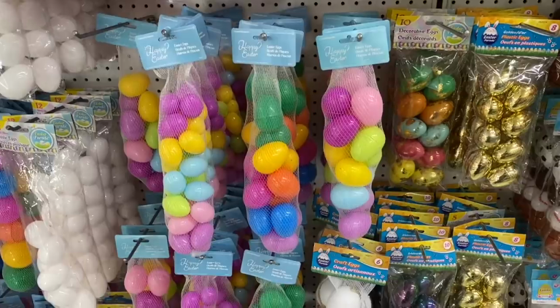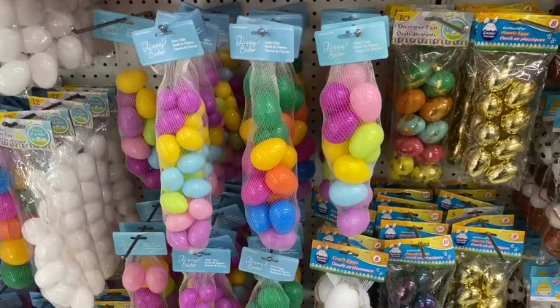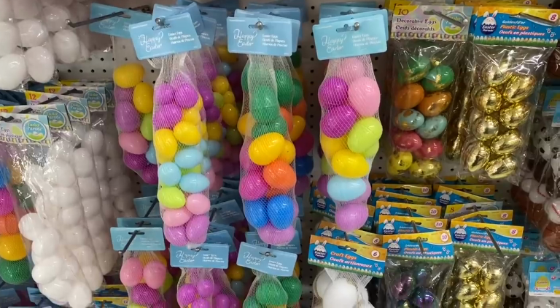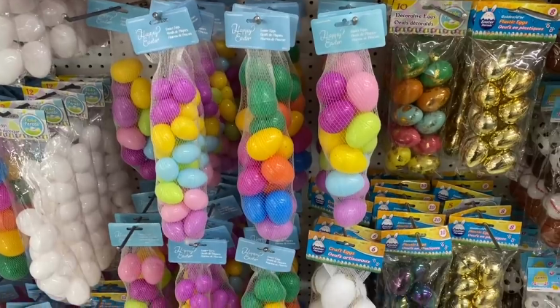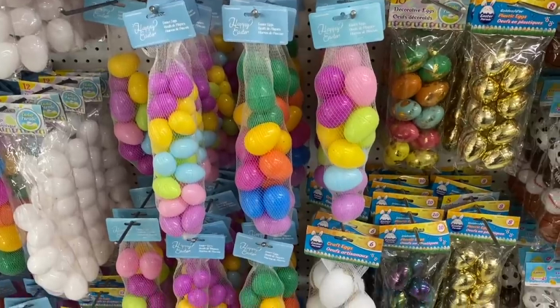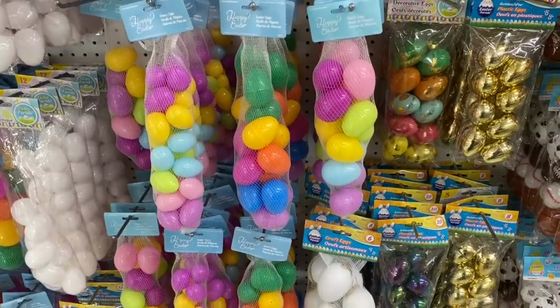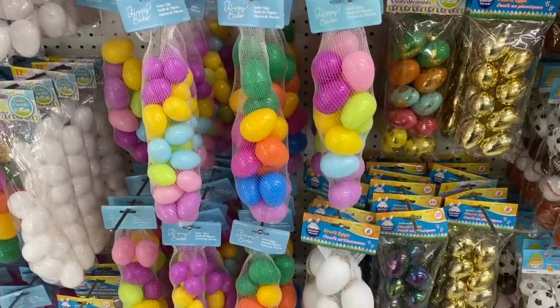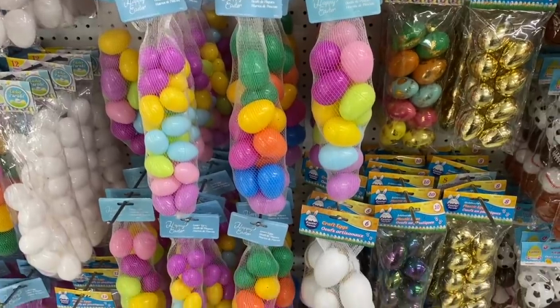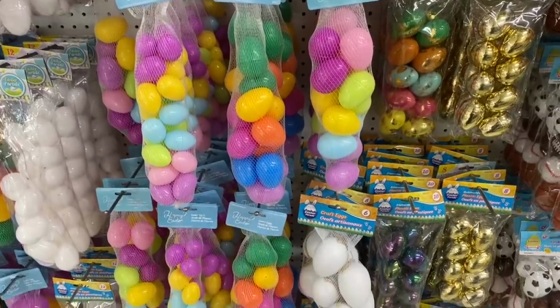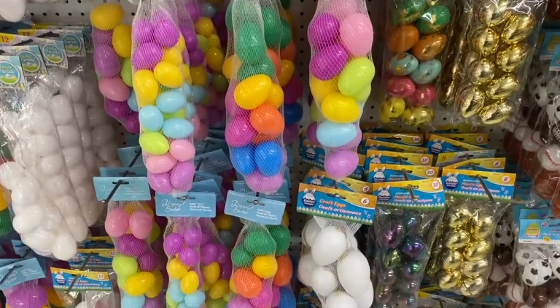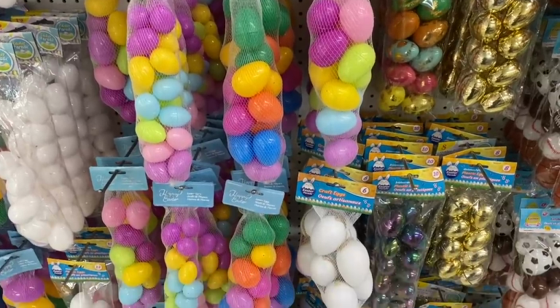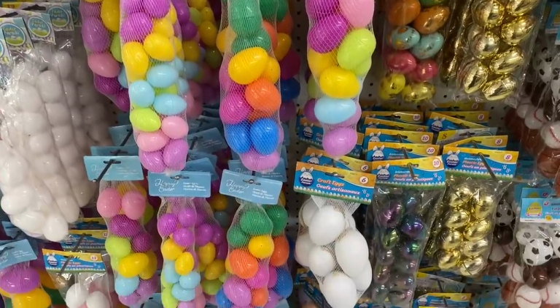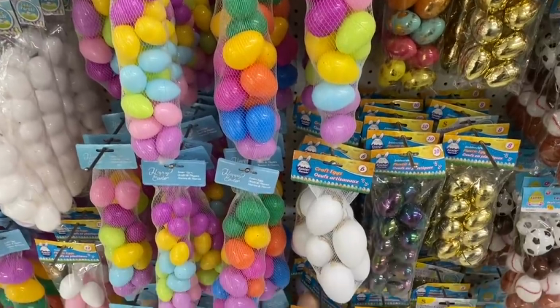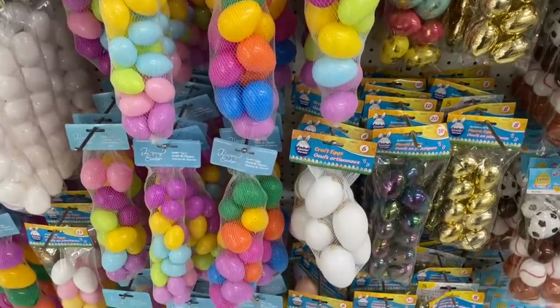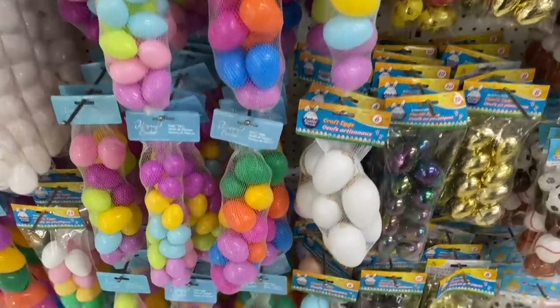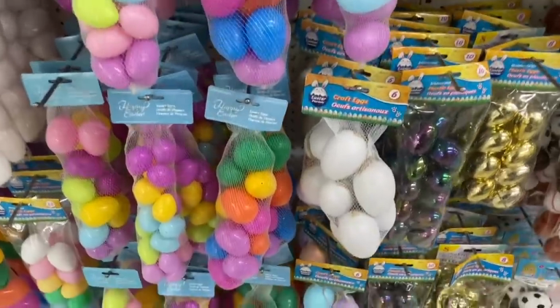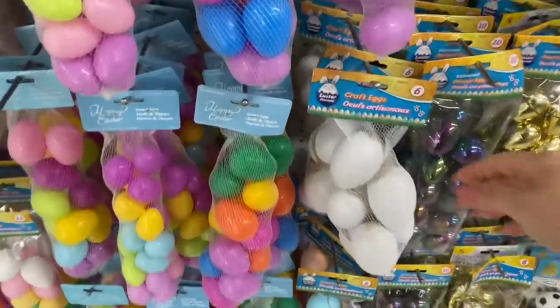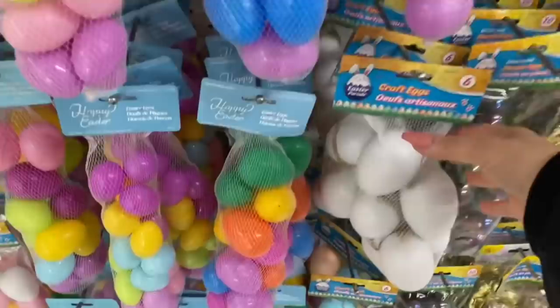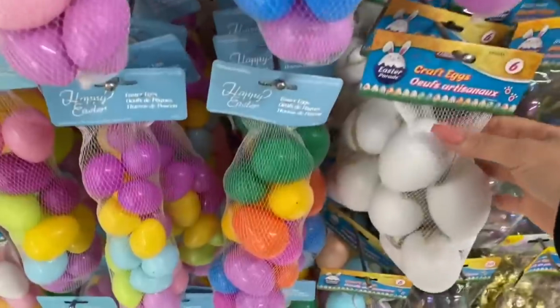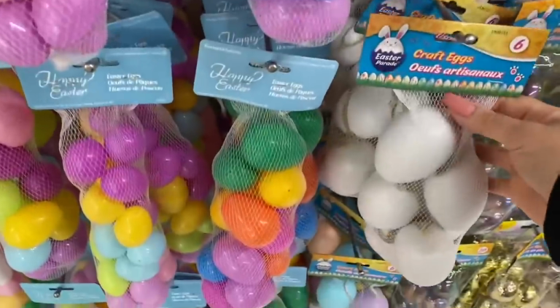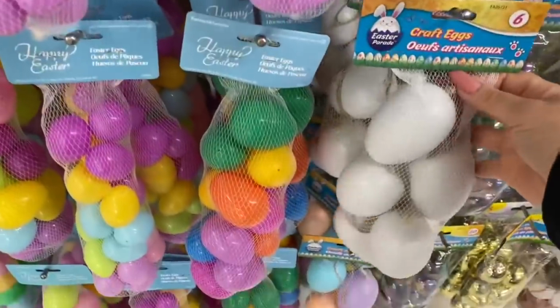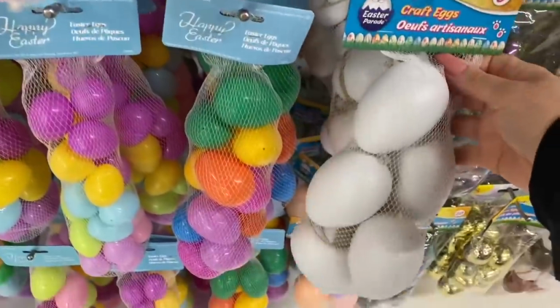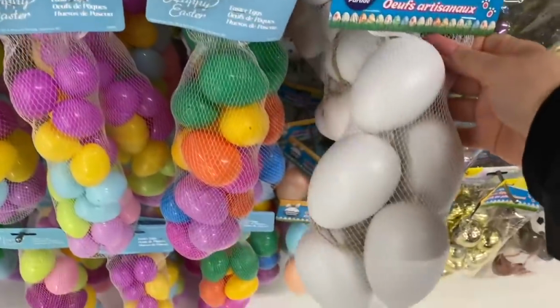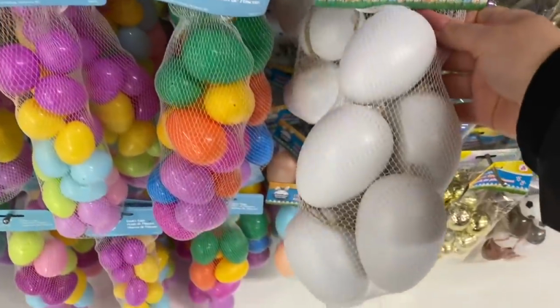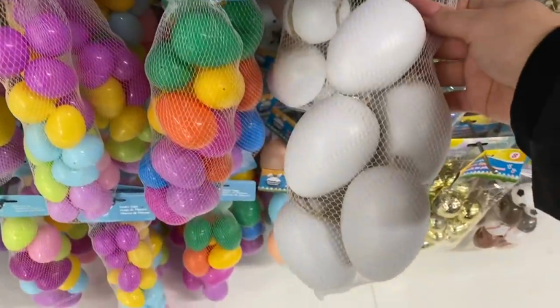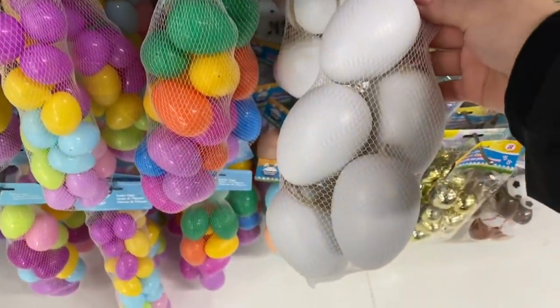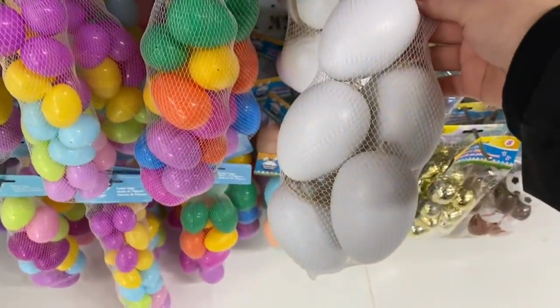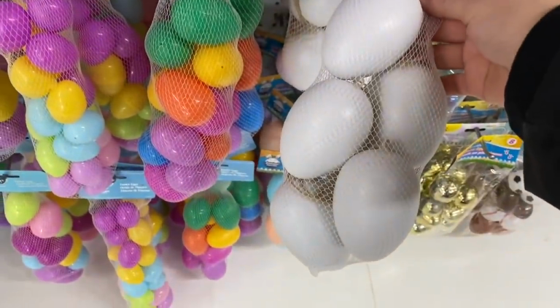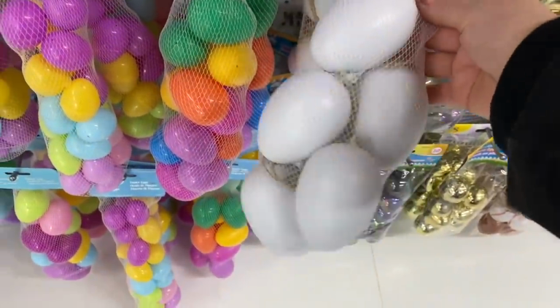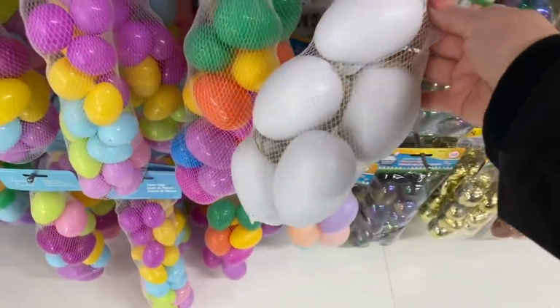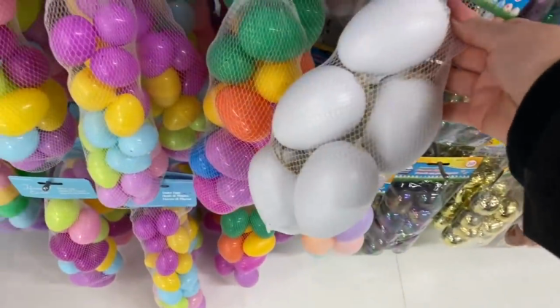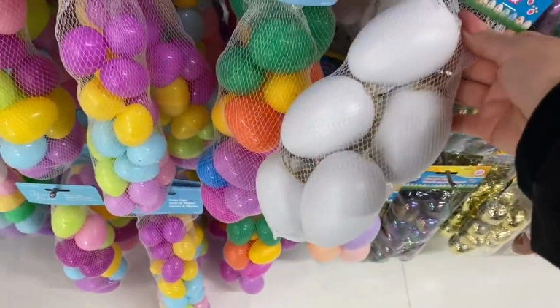Hello everyone, I'm just in your Dollar Store with More and I thought I would take a look at the Easter items.